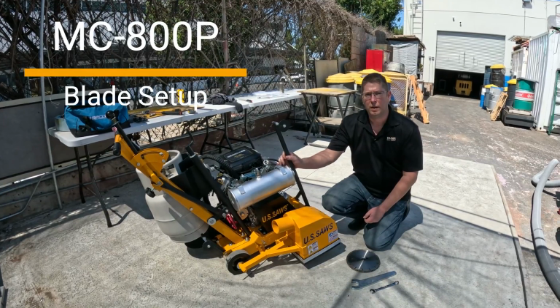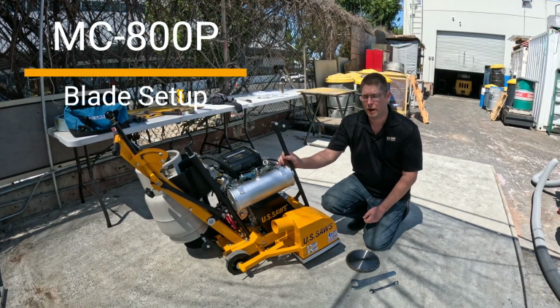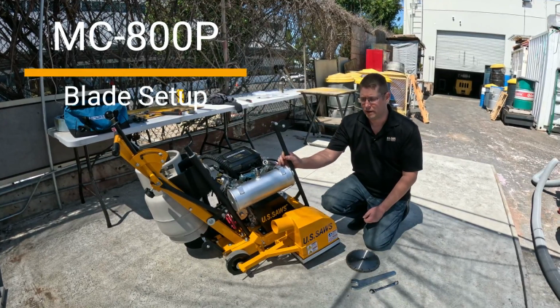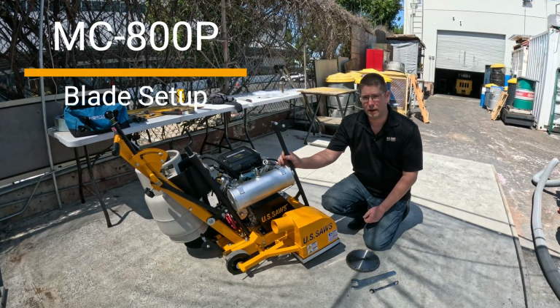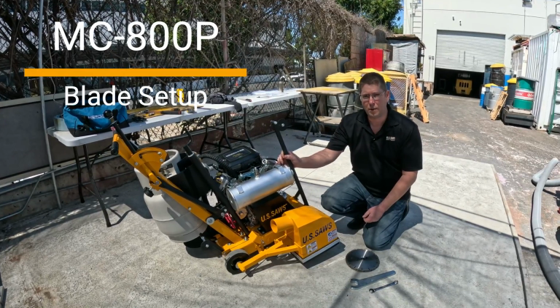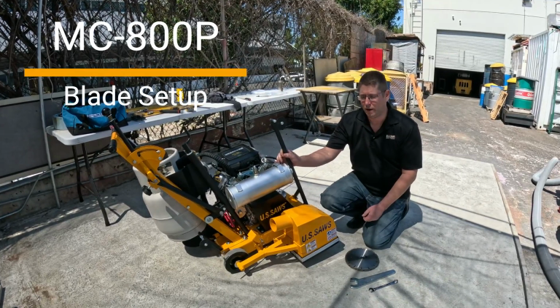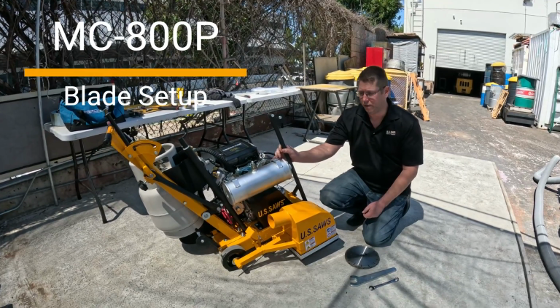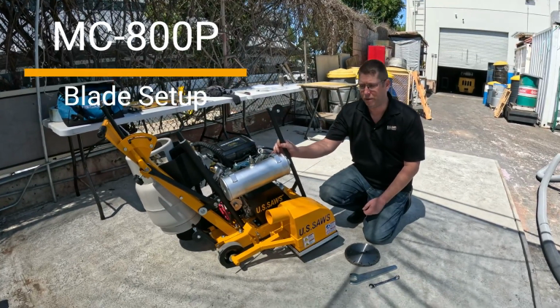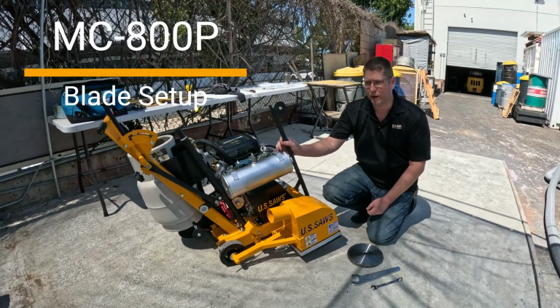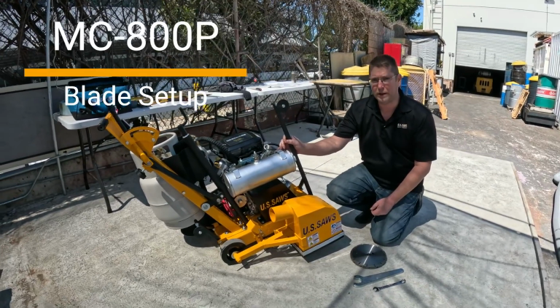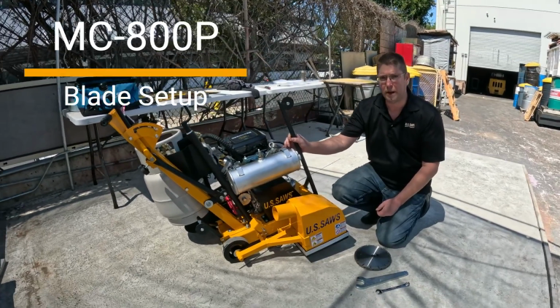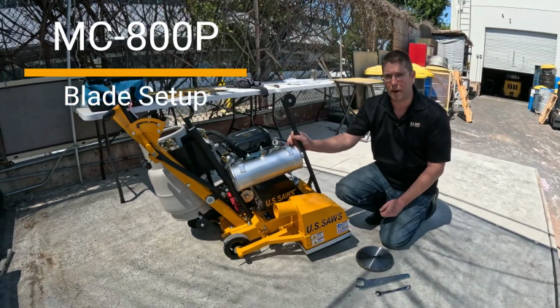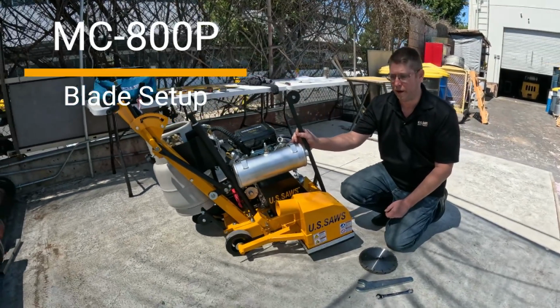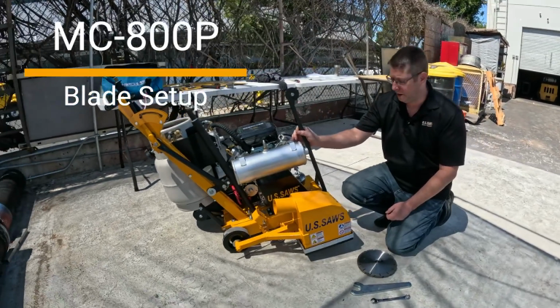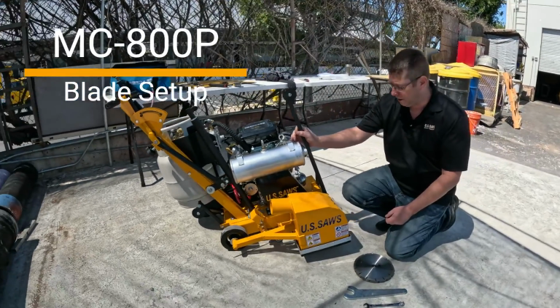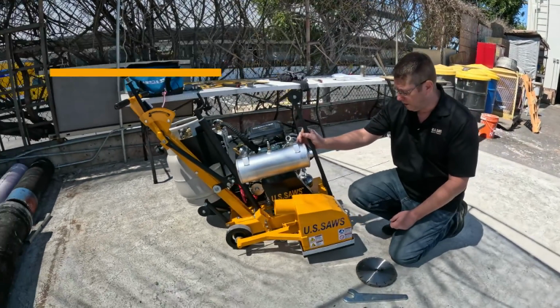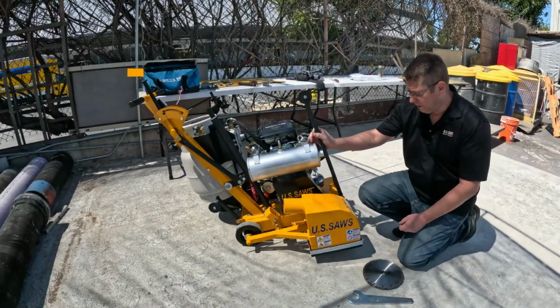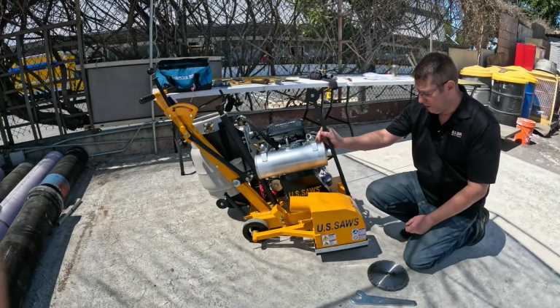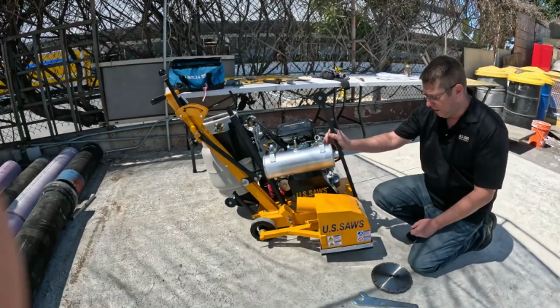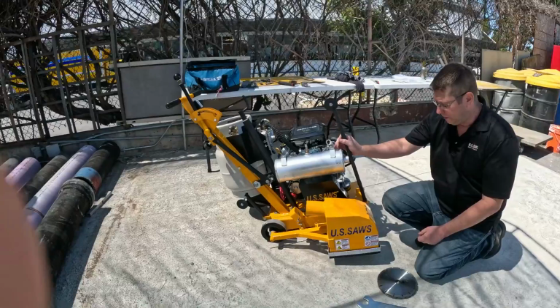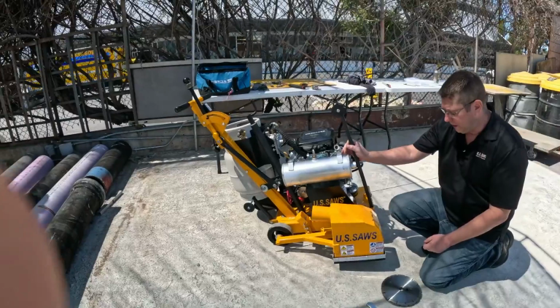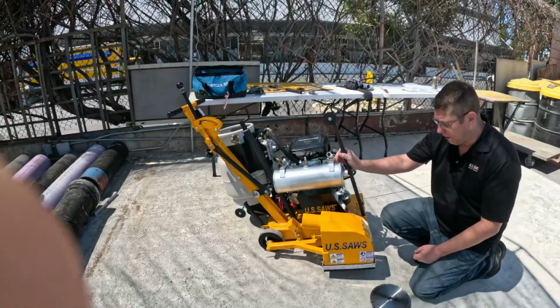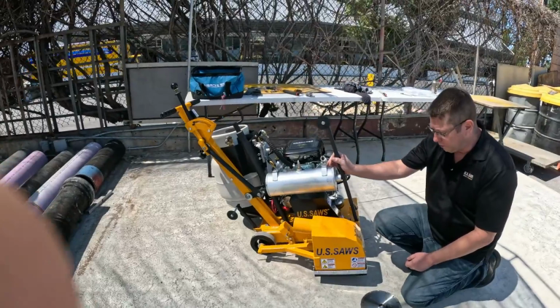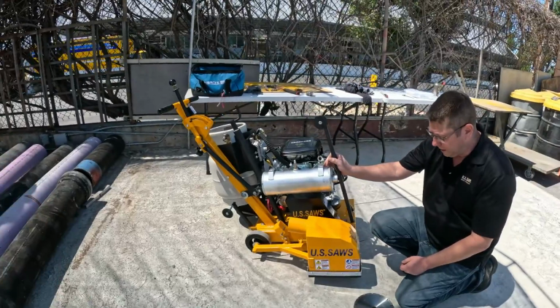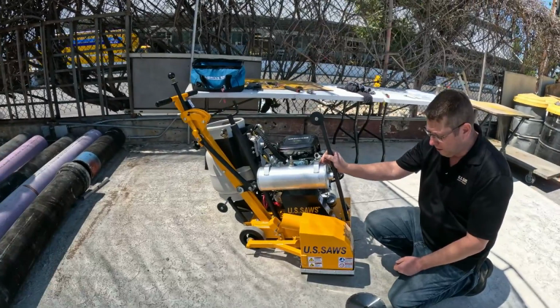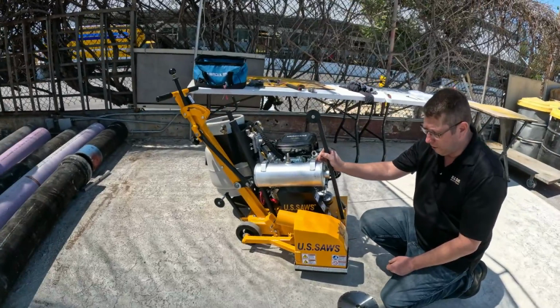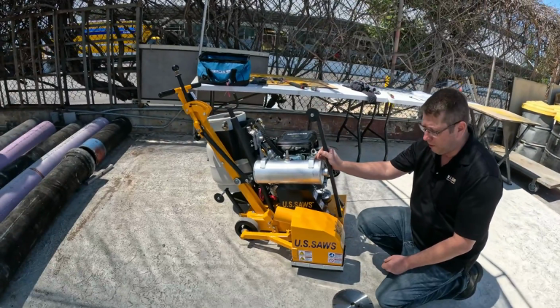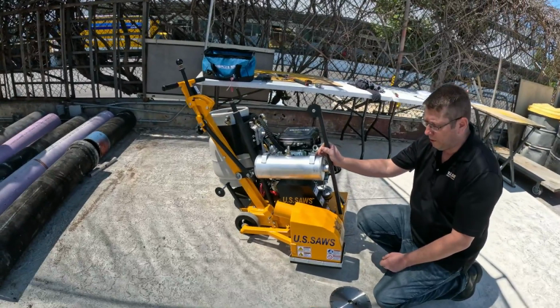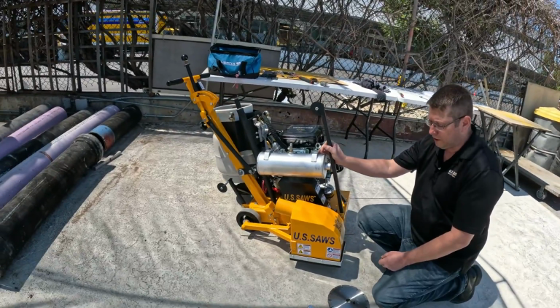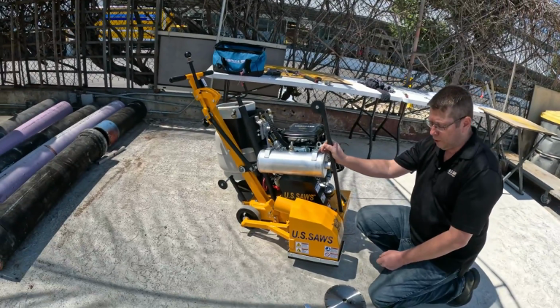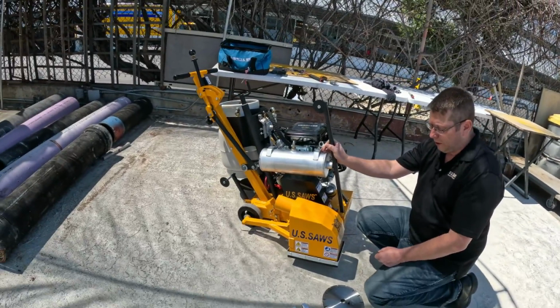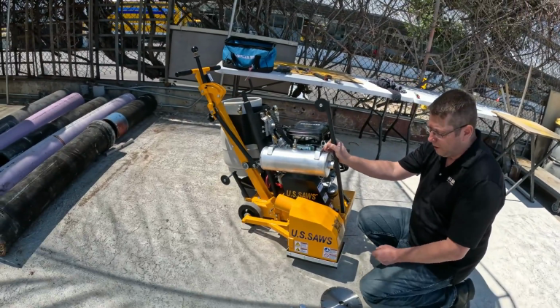Today we're going to go through the blade setup on the MC800P, also known as the joint pod.